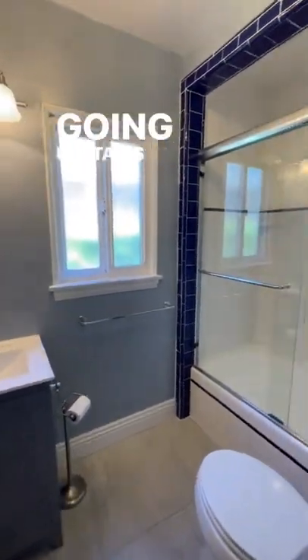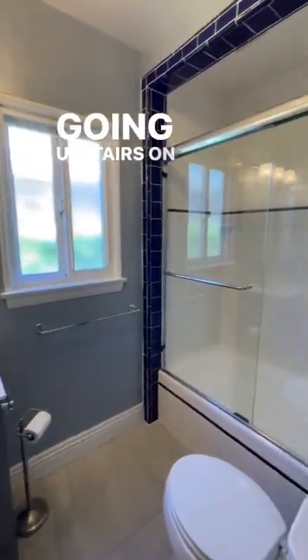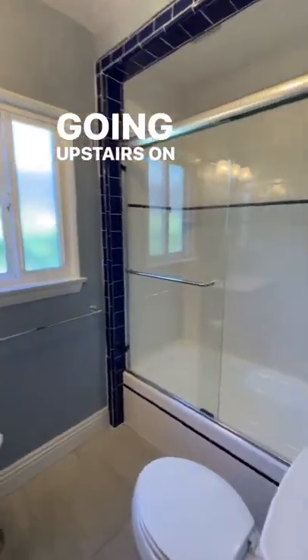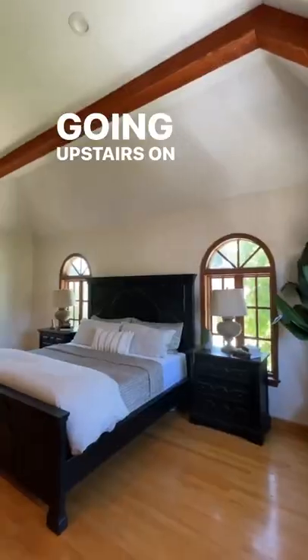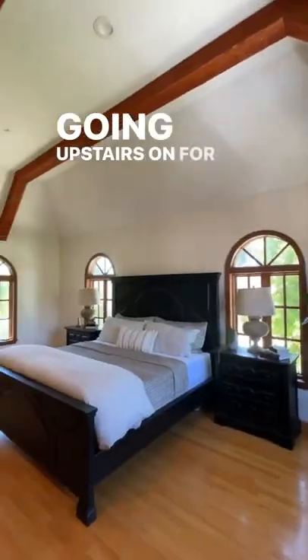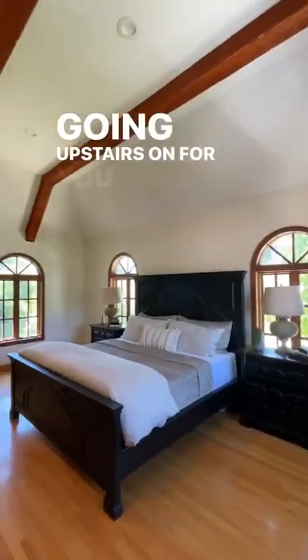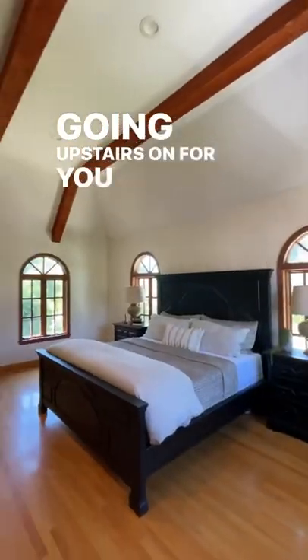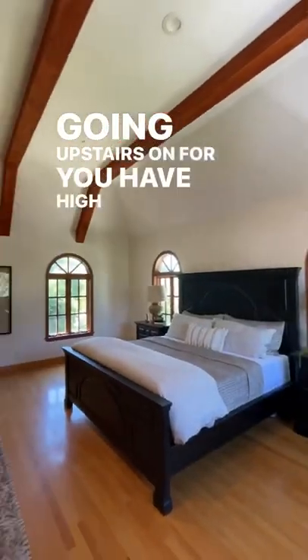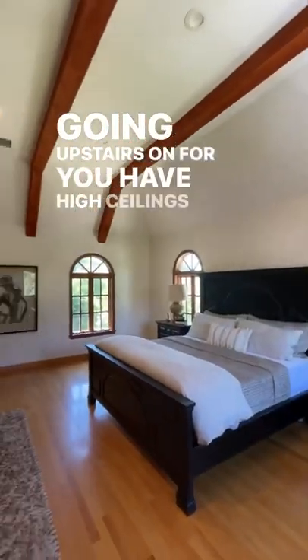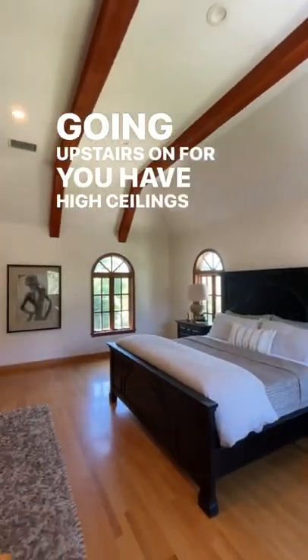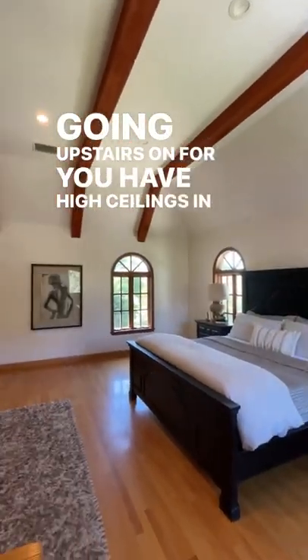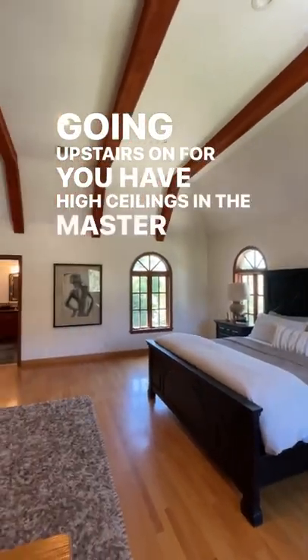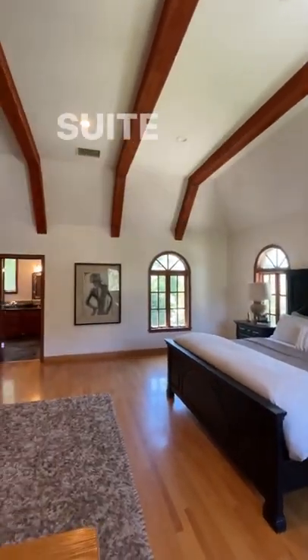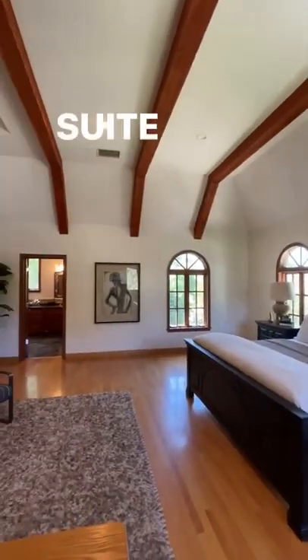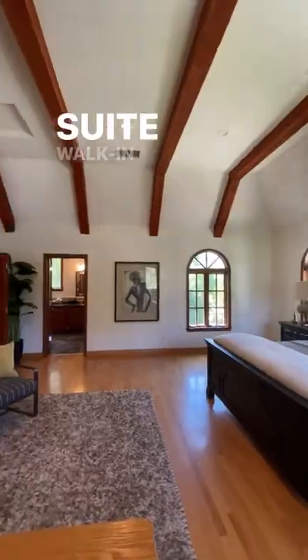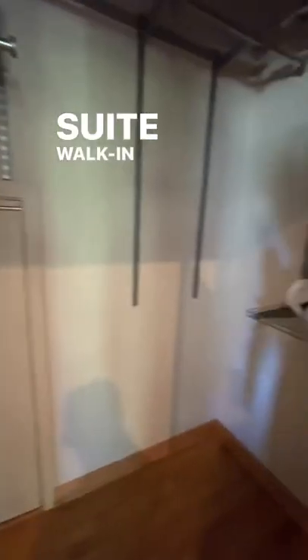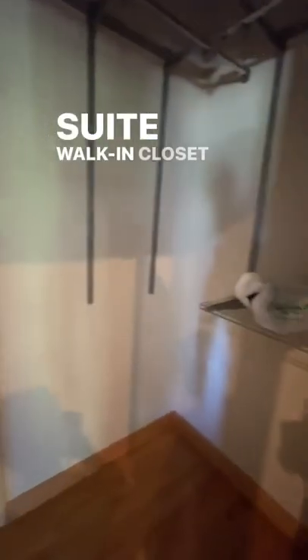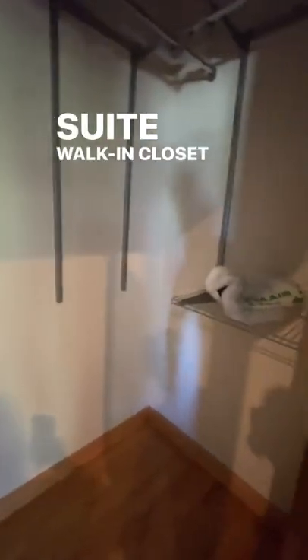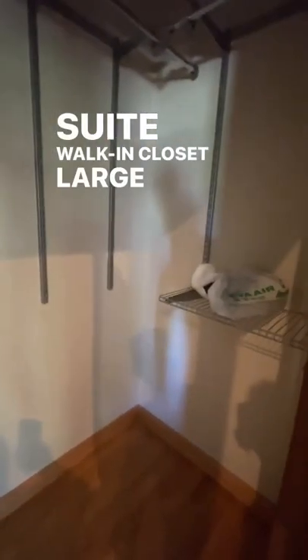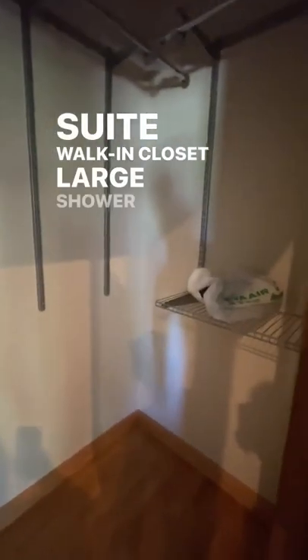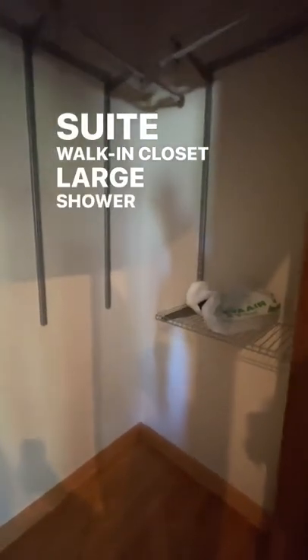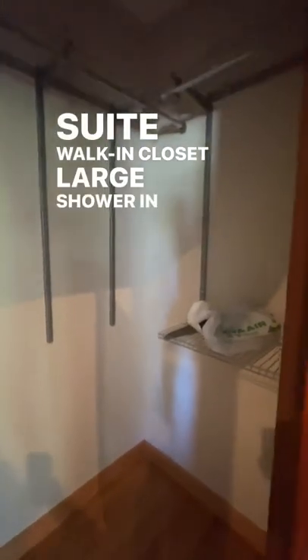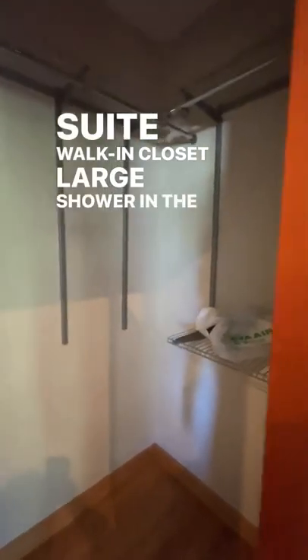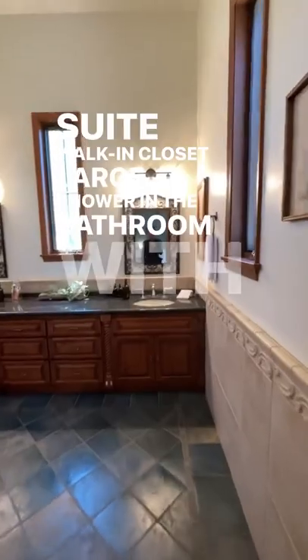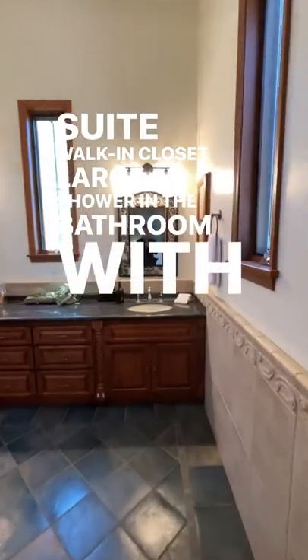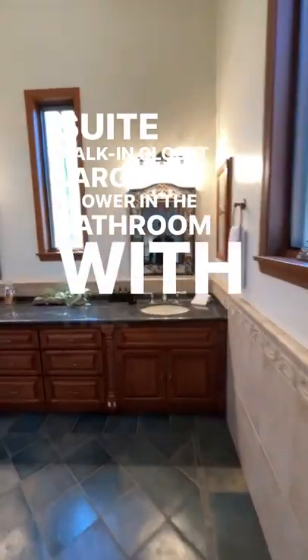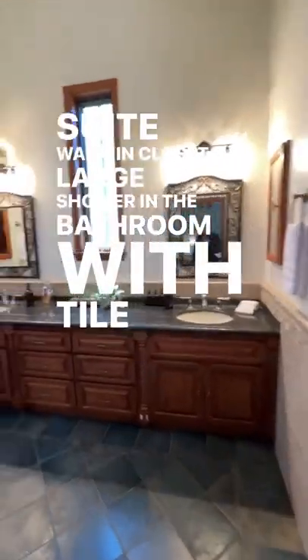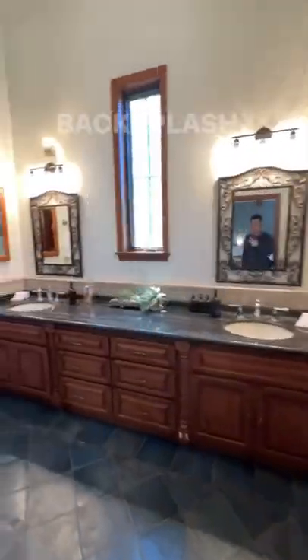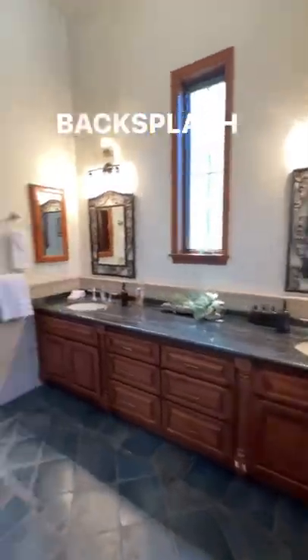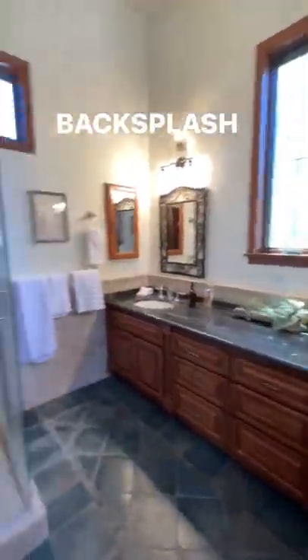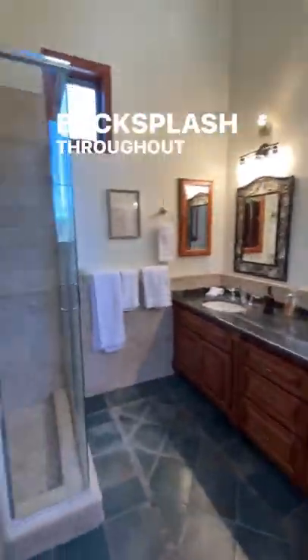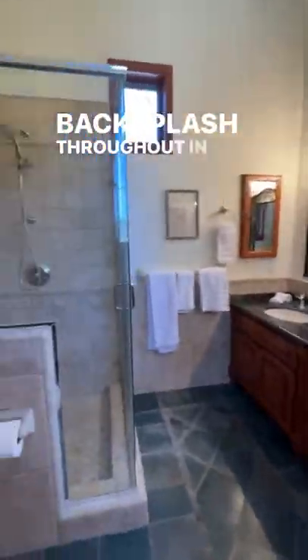Going upstairs on the second floor, you have high ceilings in the master suite, a walk-in closet, and a large shower in the bathroom with tile backsplash throughout.